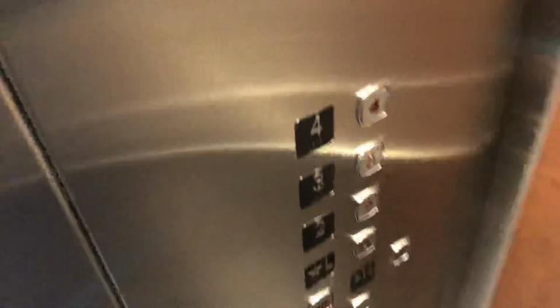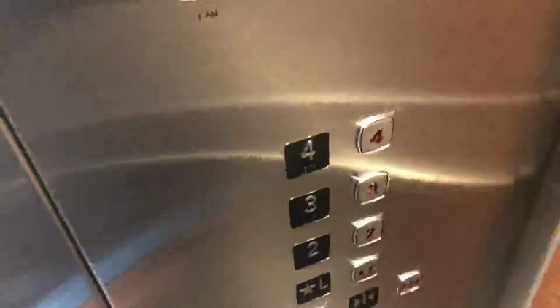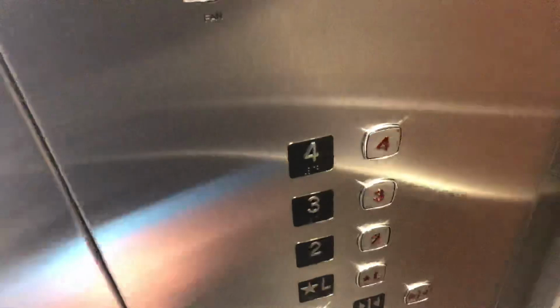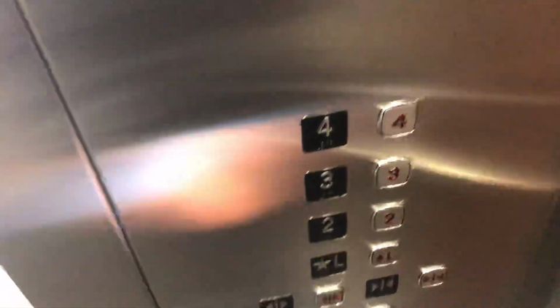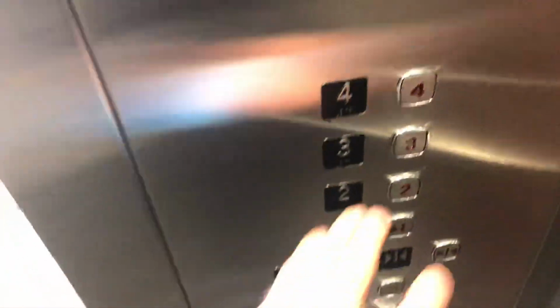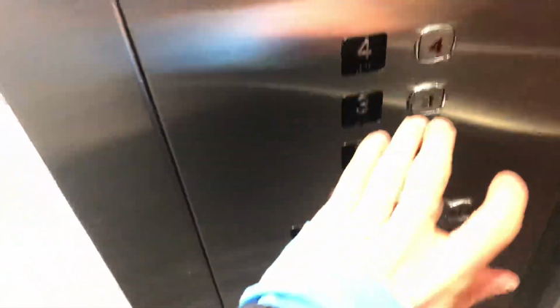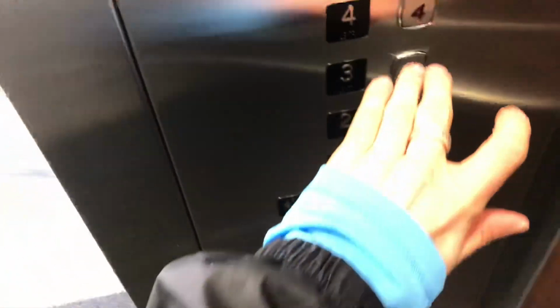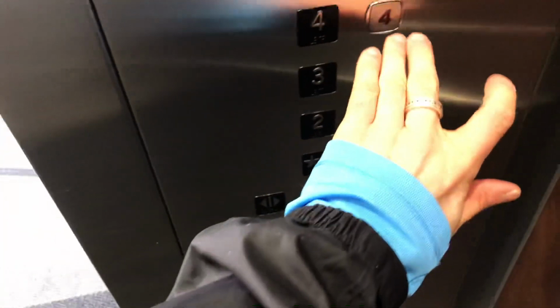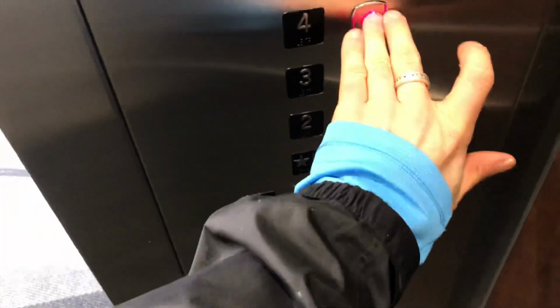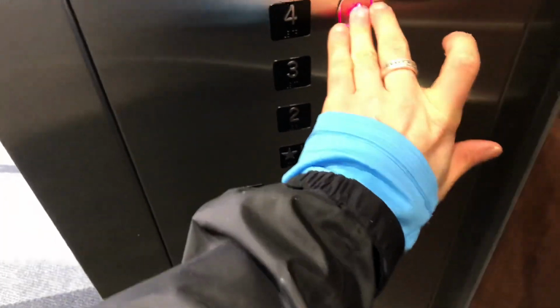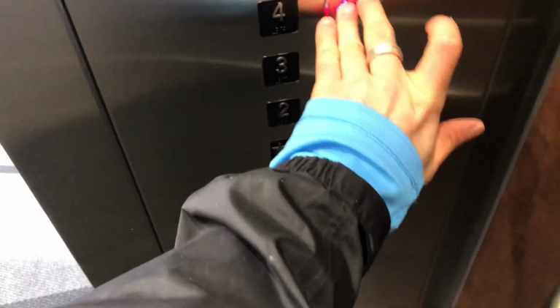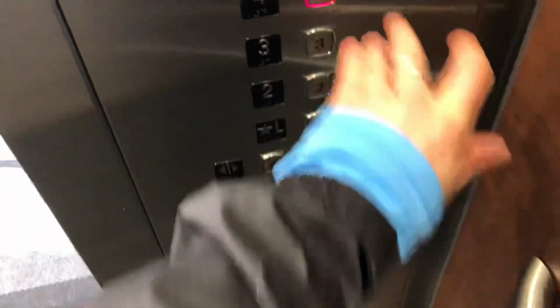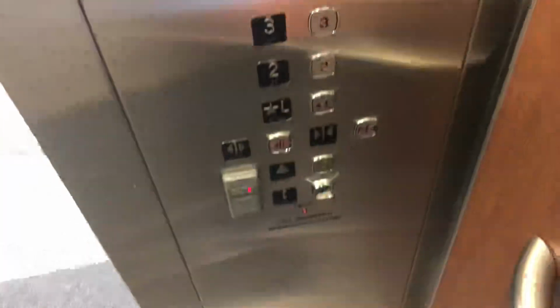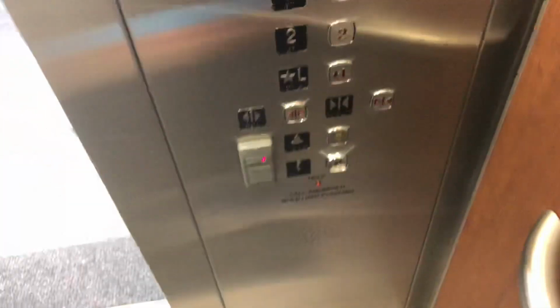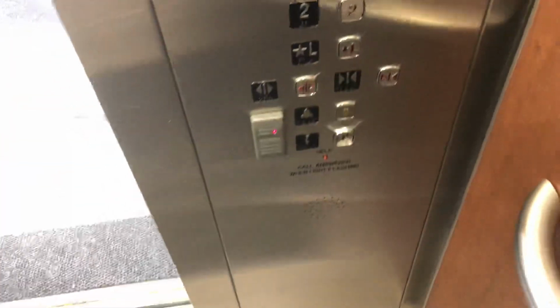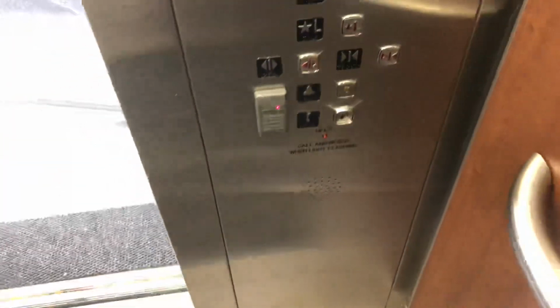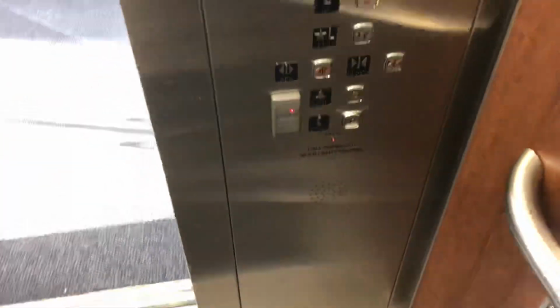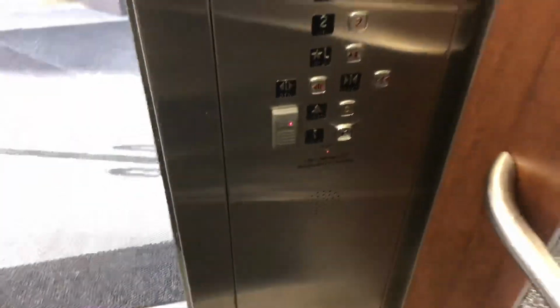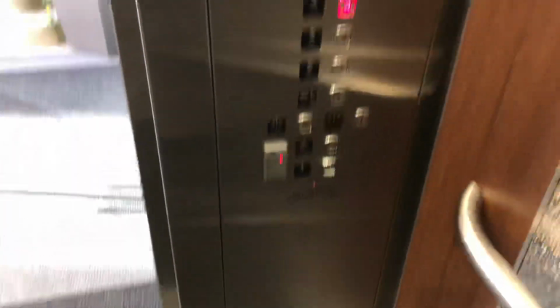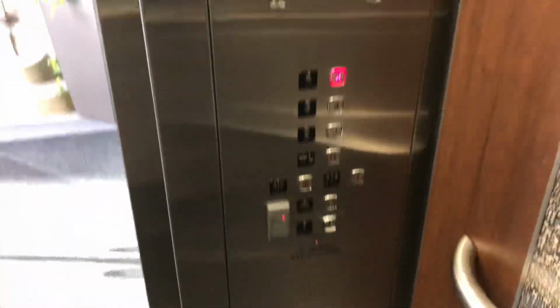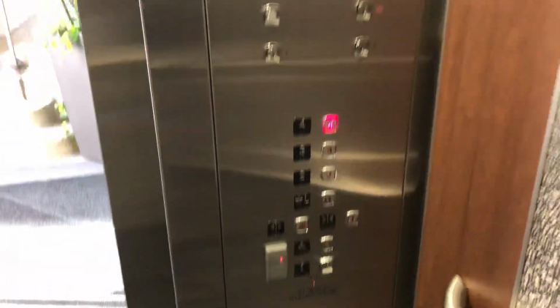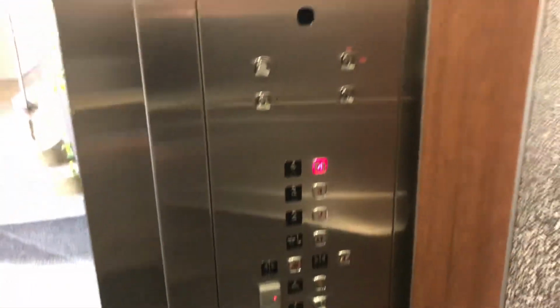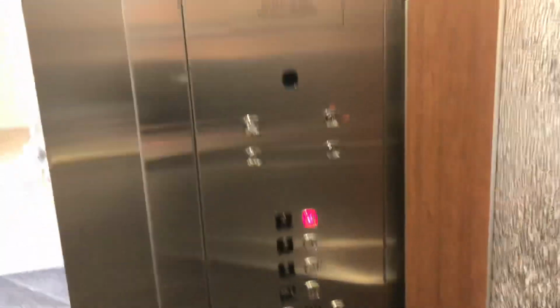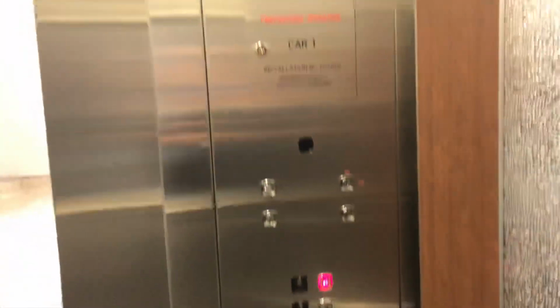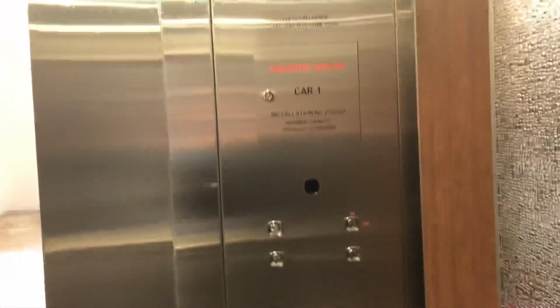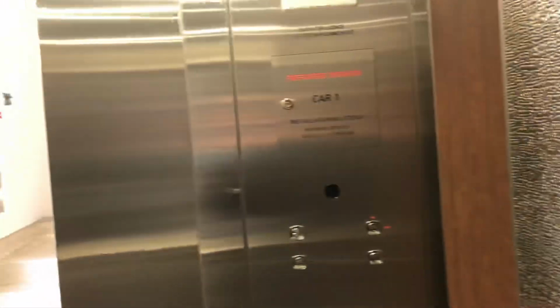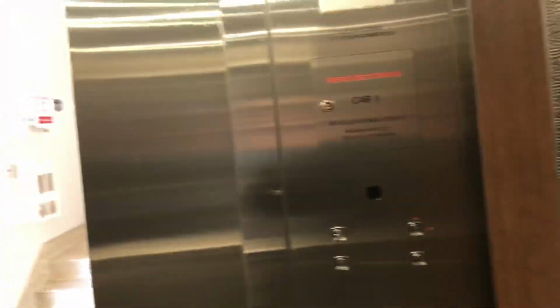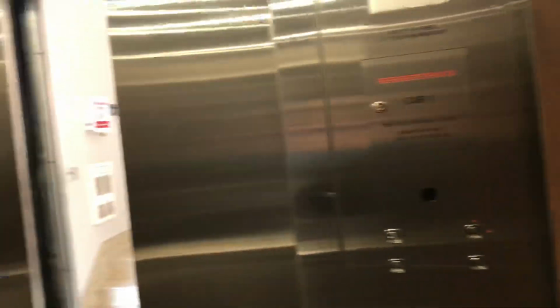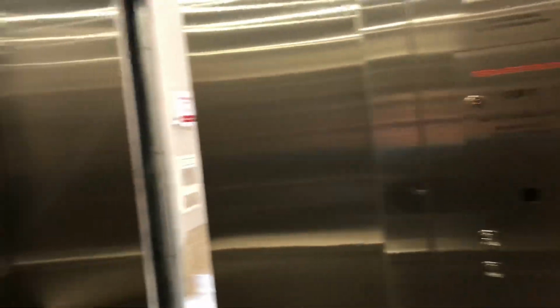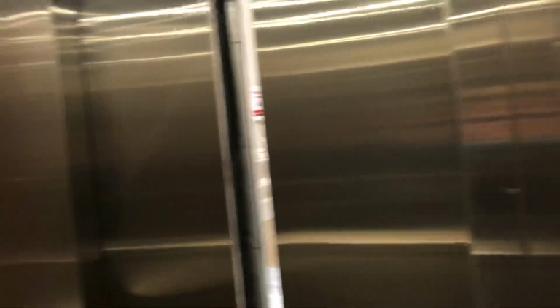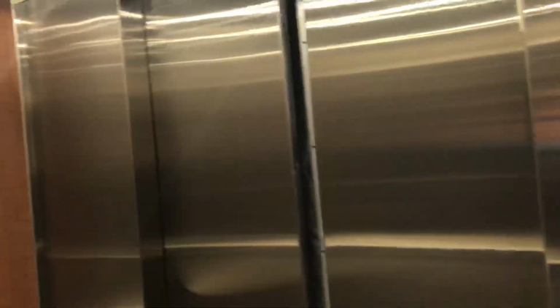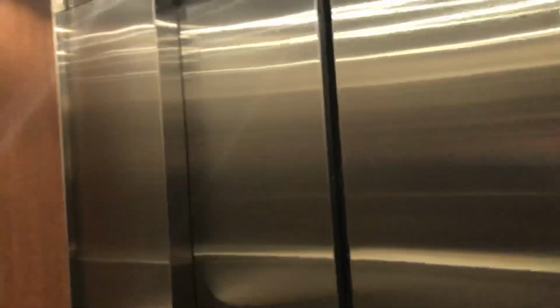Enter capacity. Fourth floor. Here we go. Center opening doors.